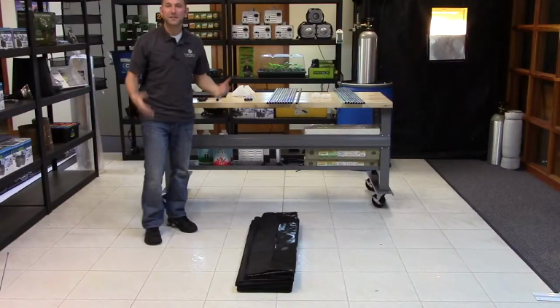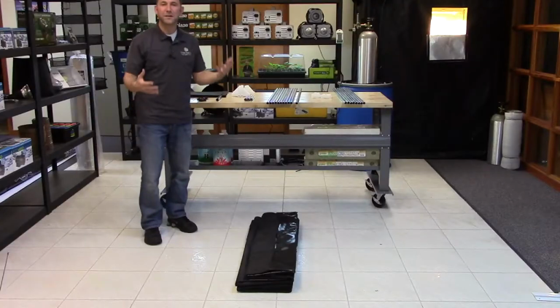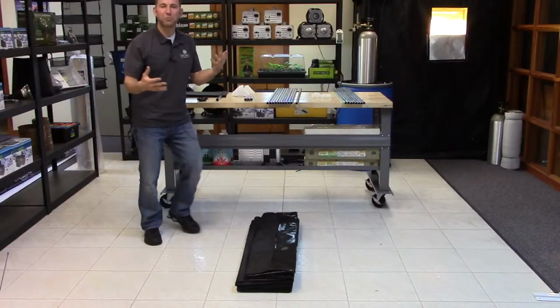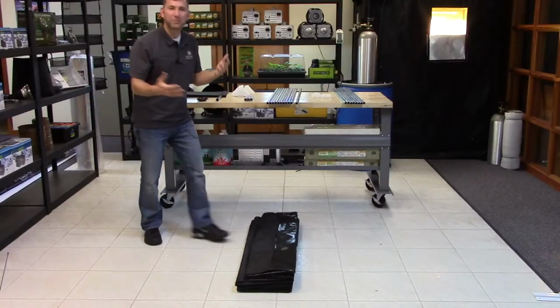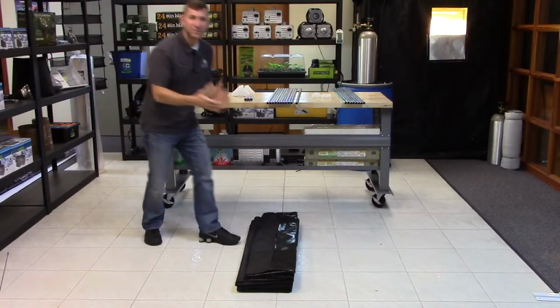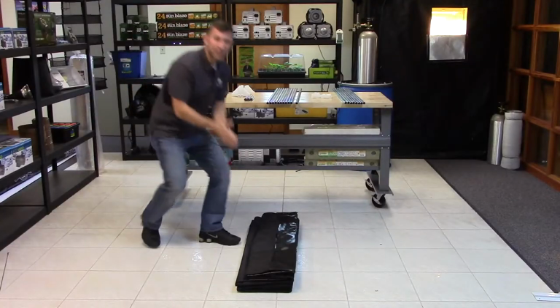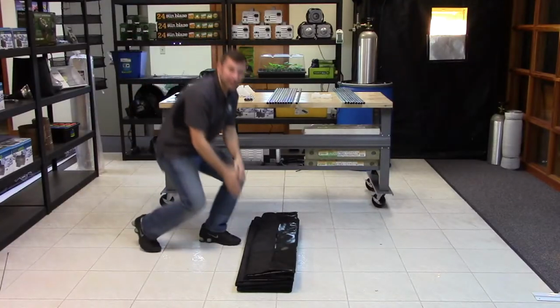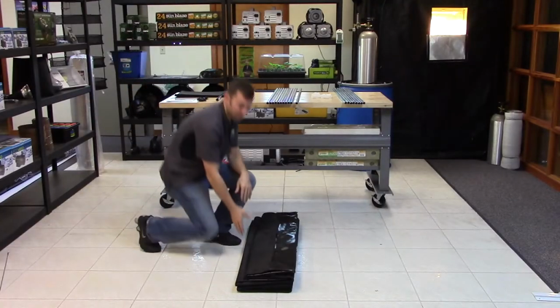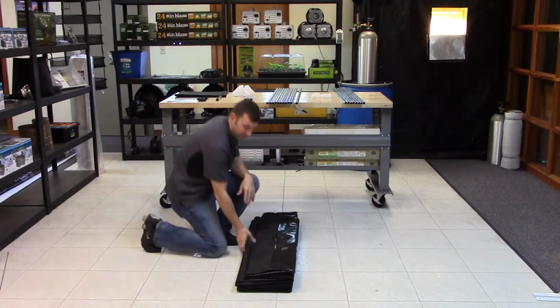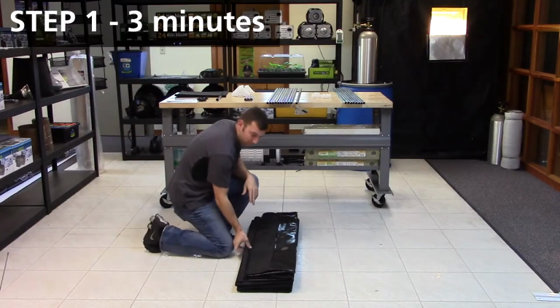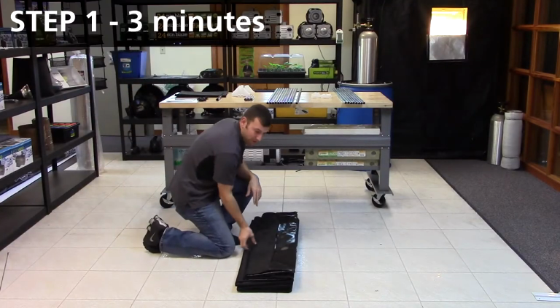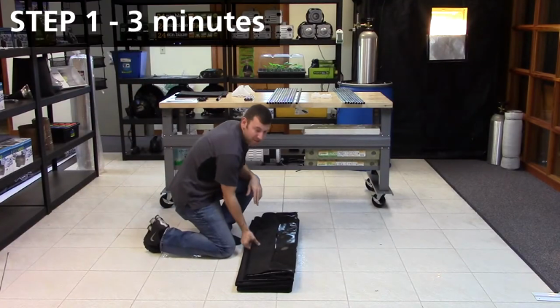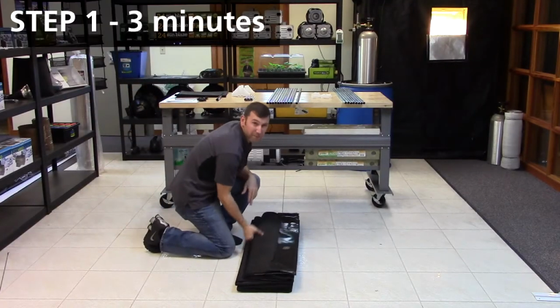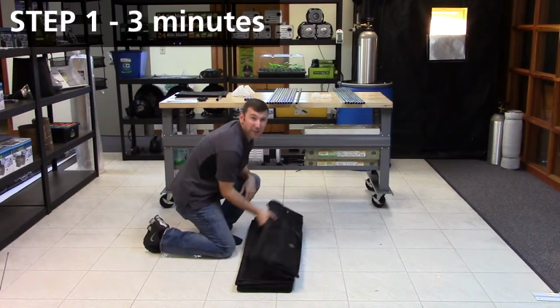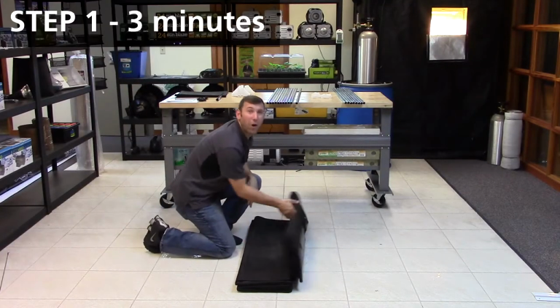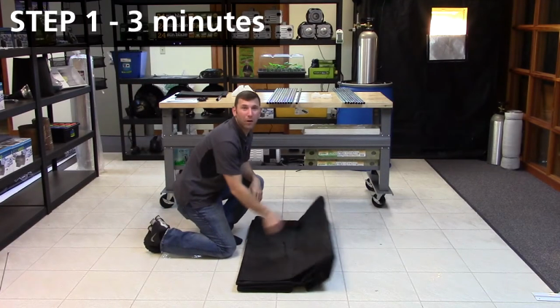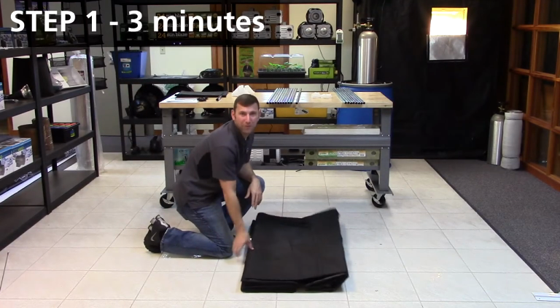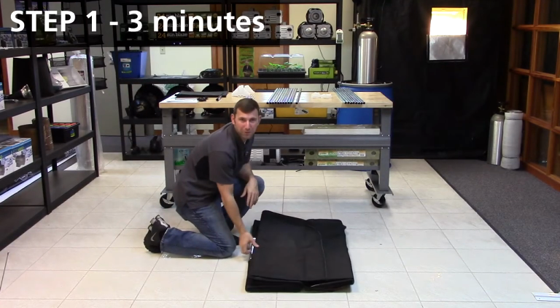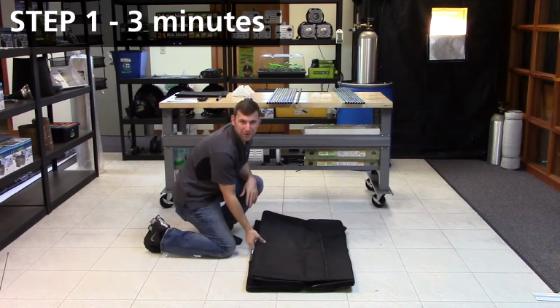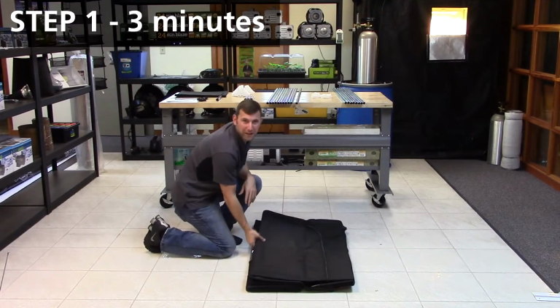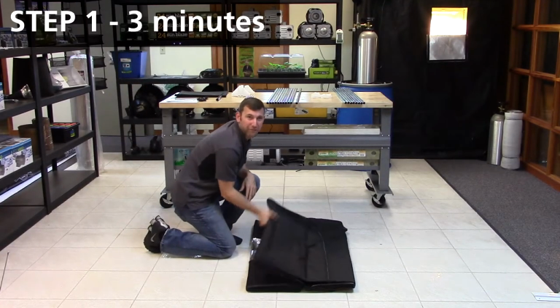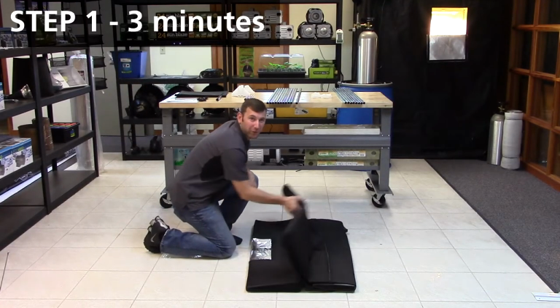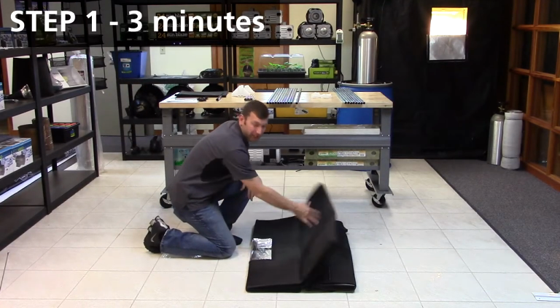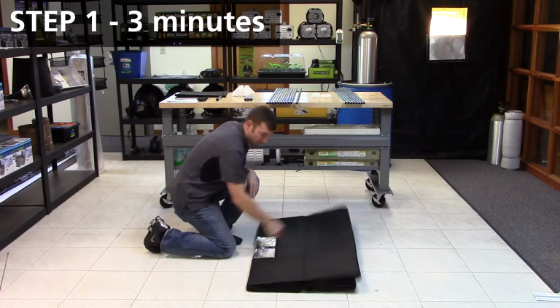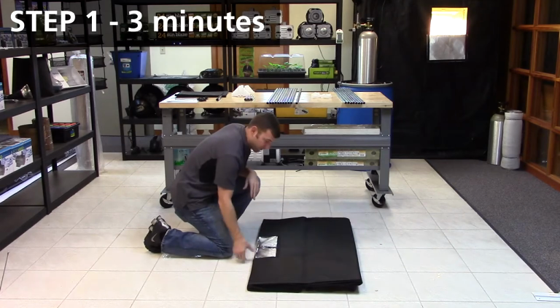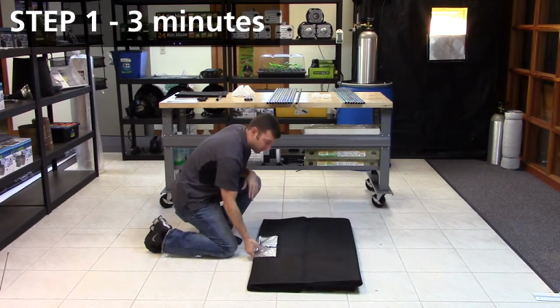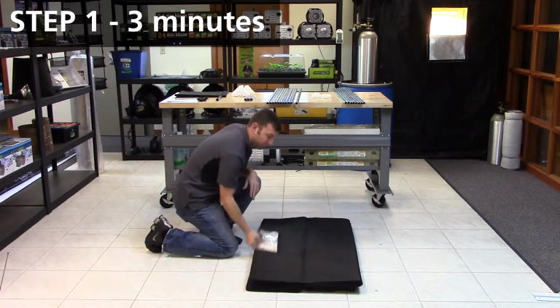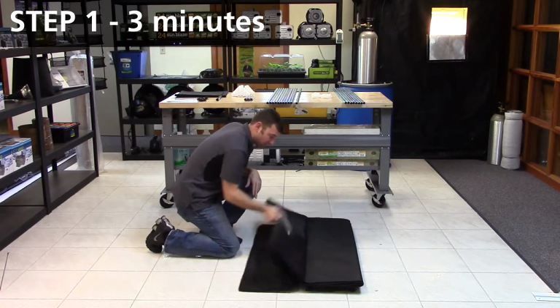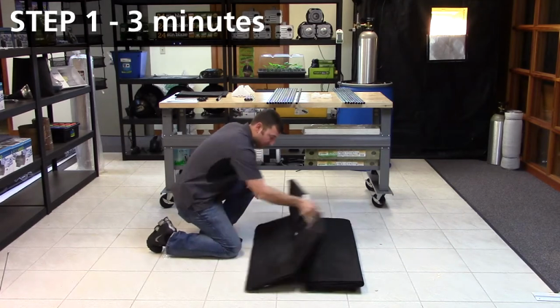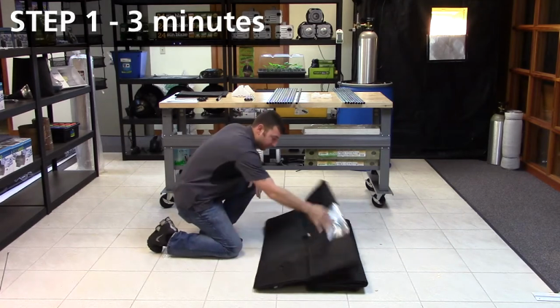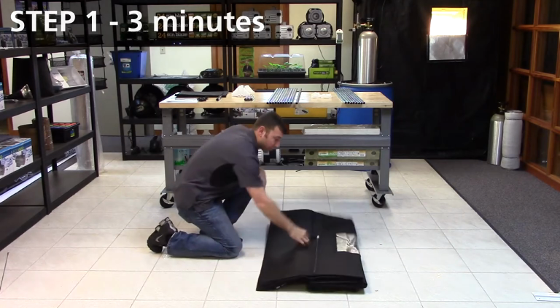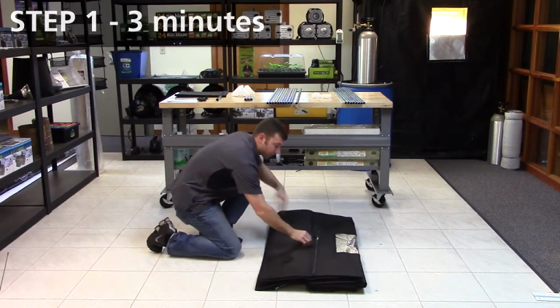Step one is to lay out the body, unzipping all of the doors, and fully exposing the rubberized floor tray.